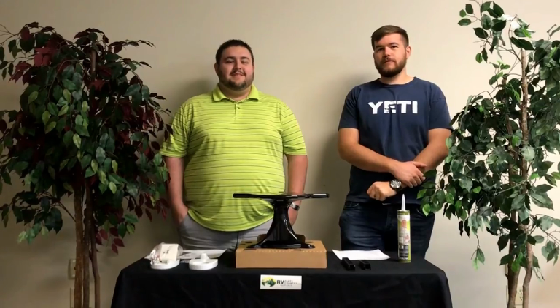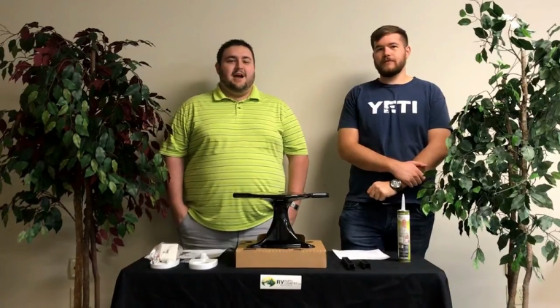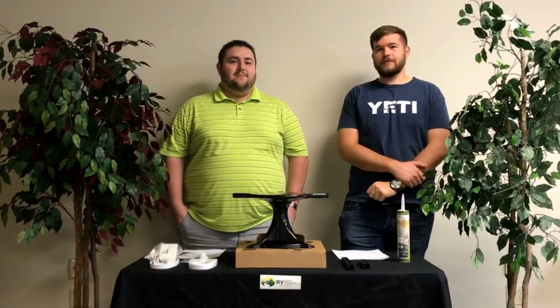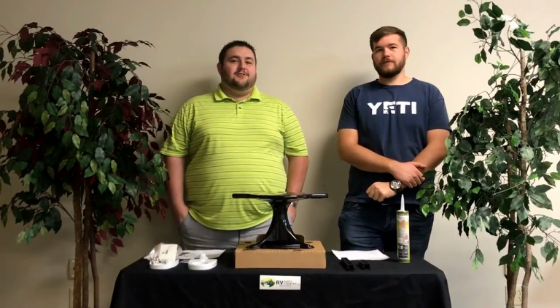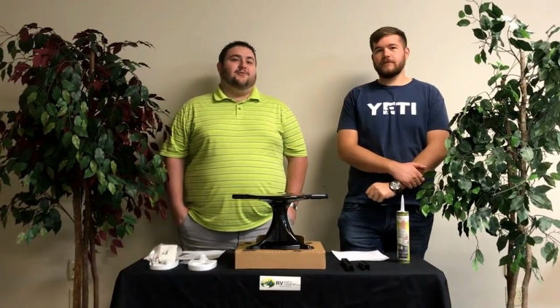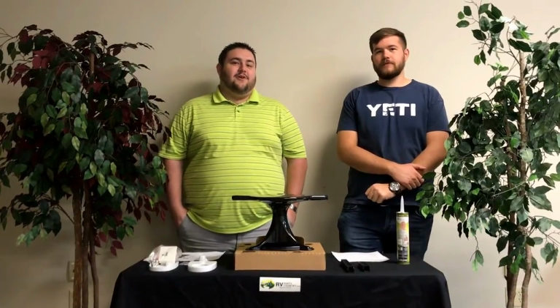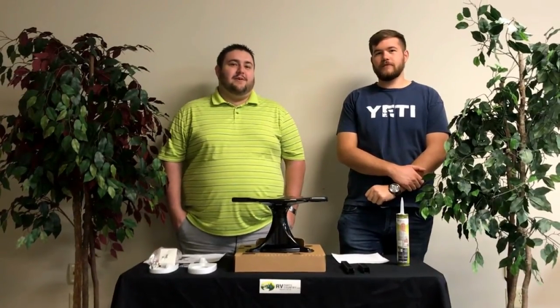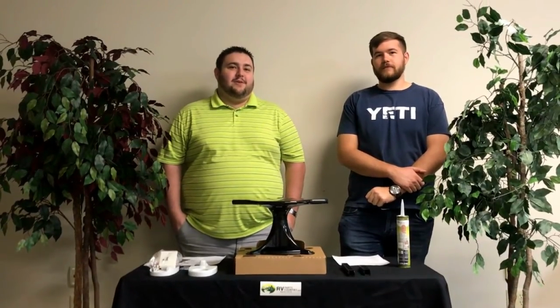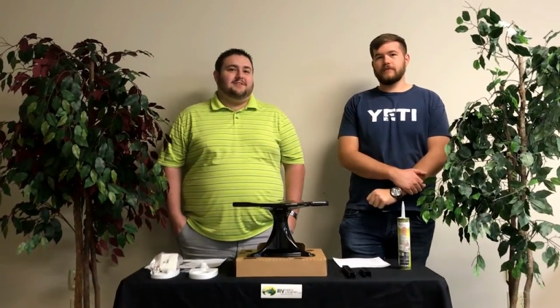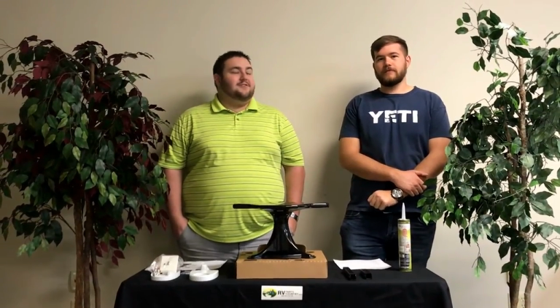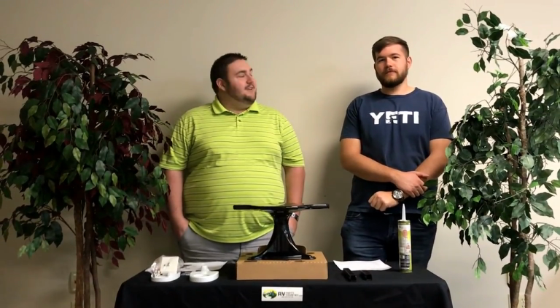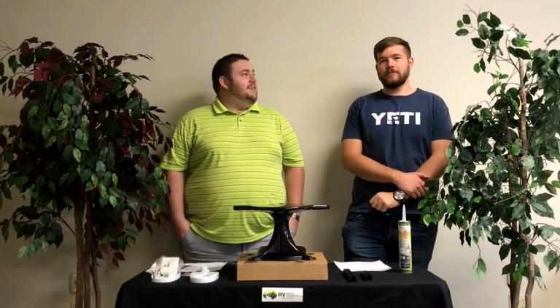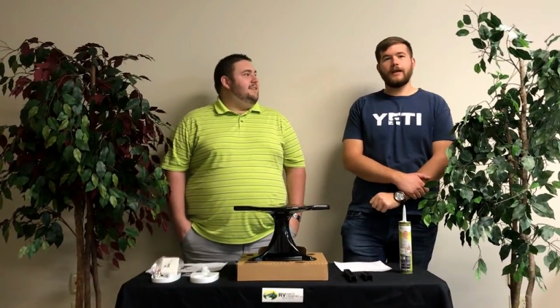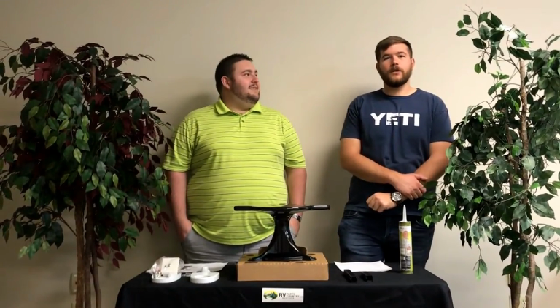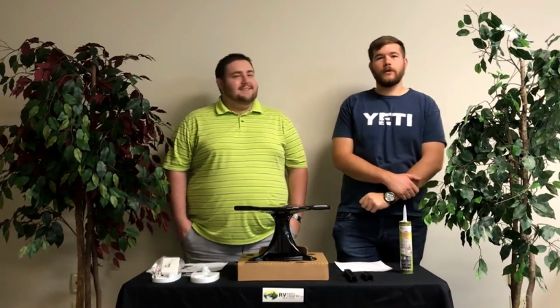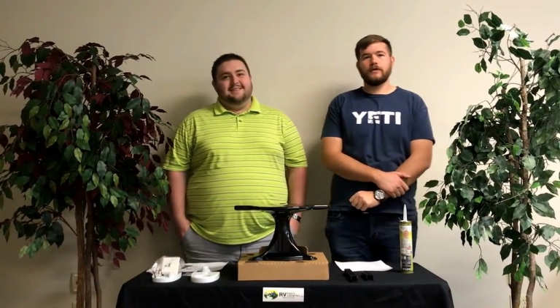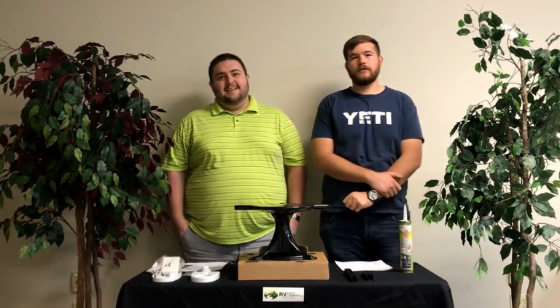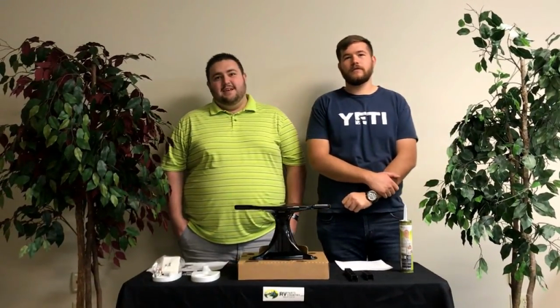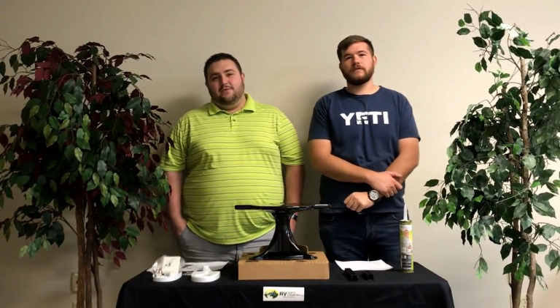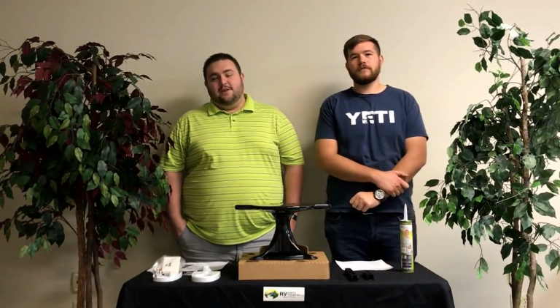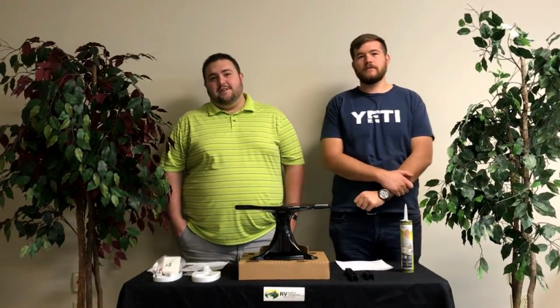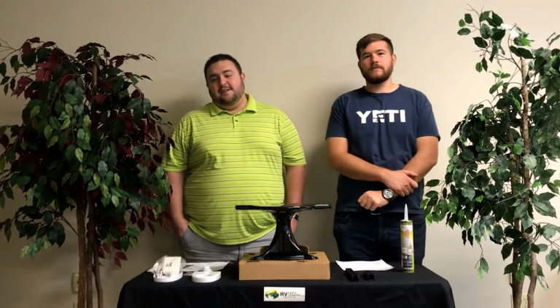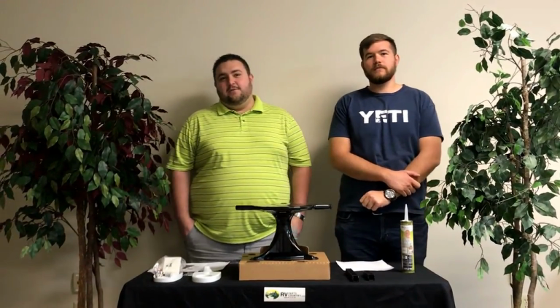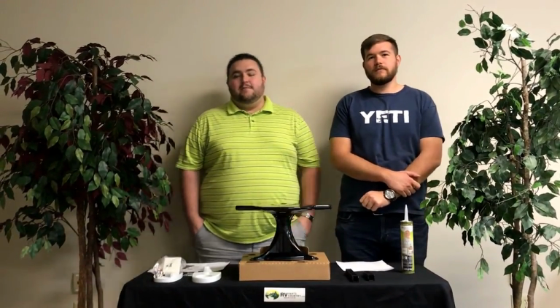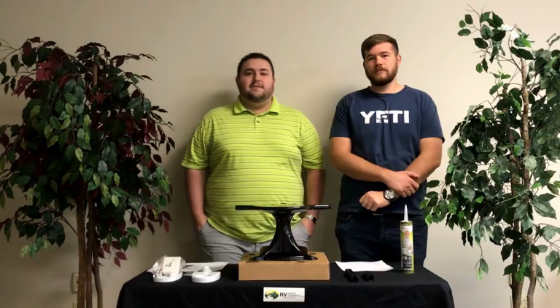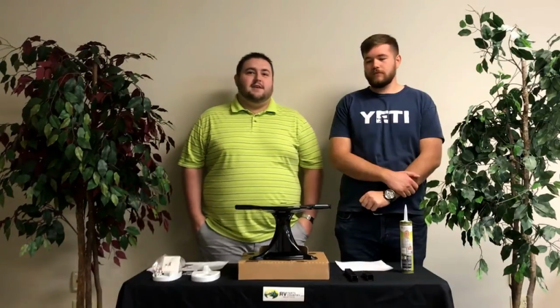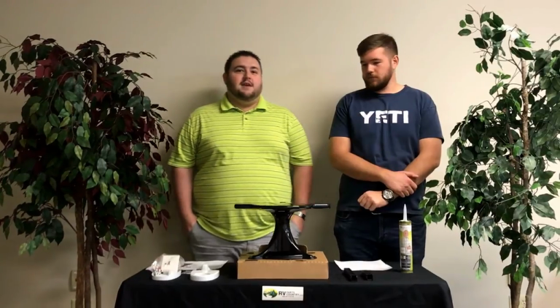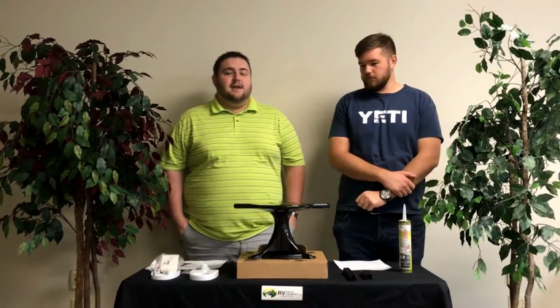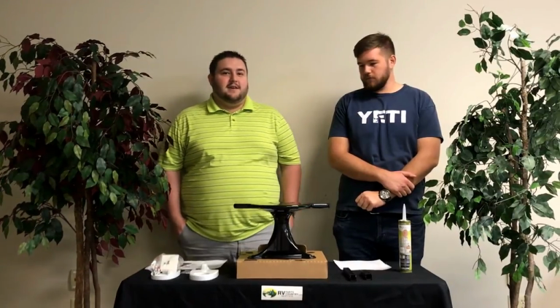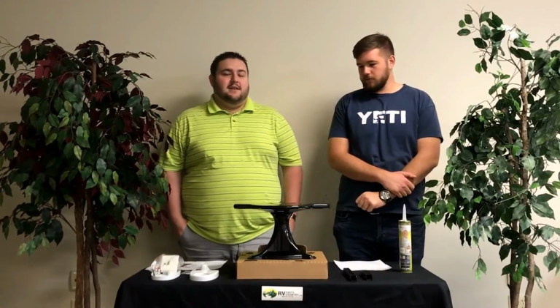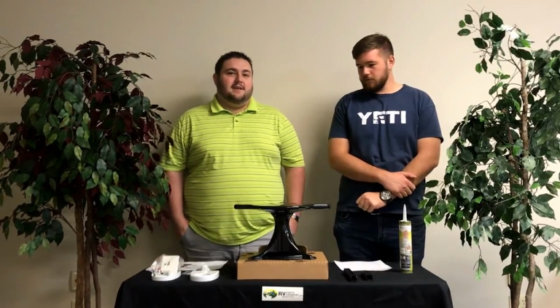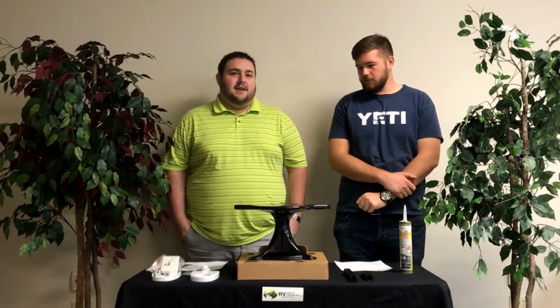Hi, I'm Richard with RV Parts Country. My name is Logan. We're going to tell you a little bit about the King Antenna today.